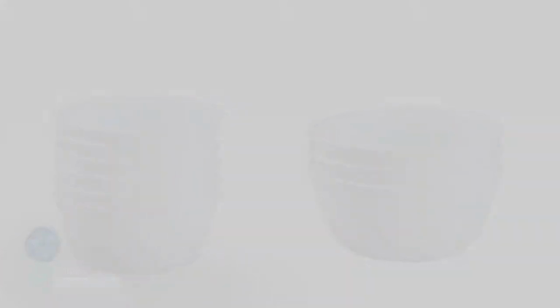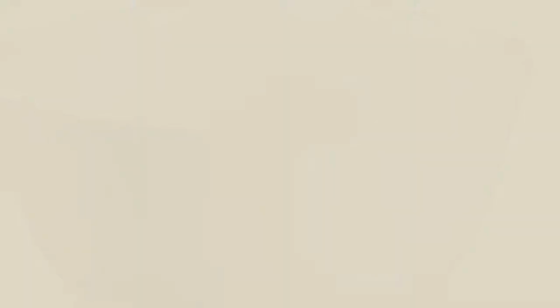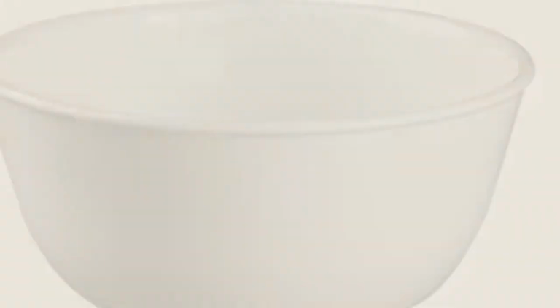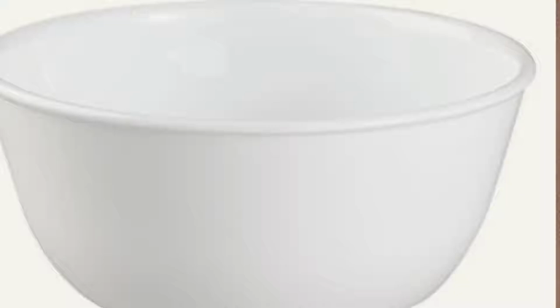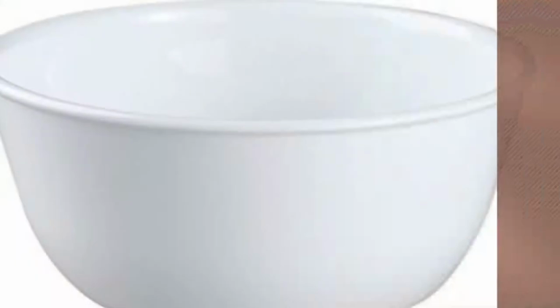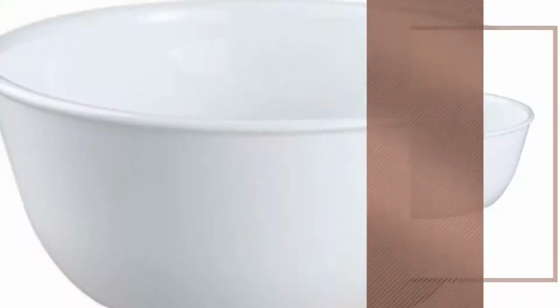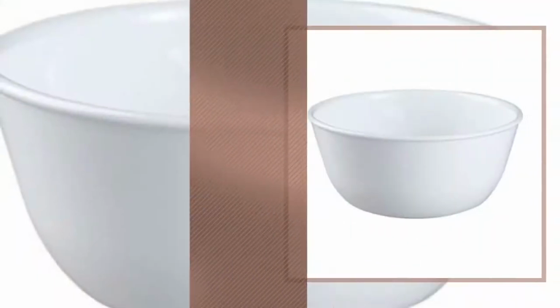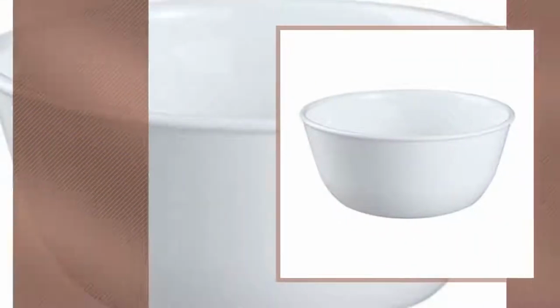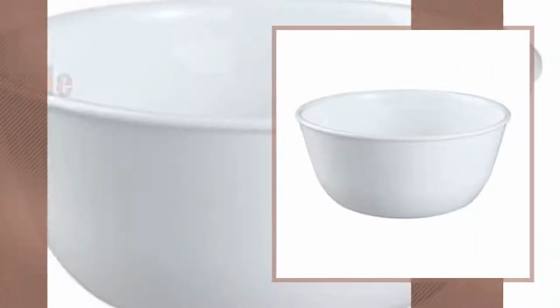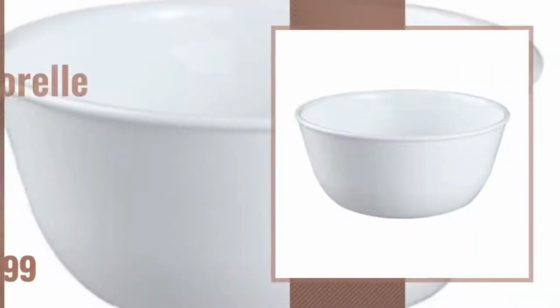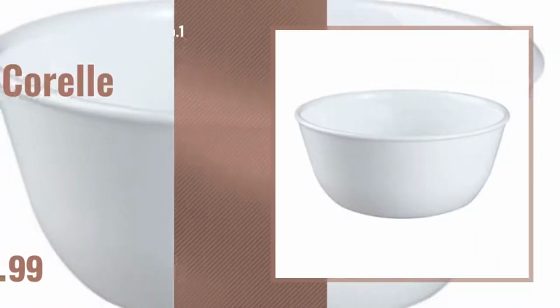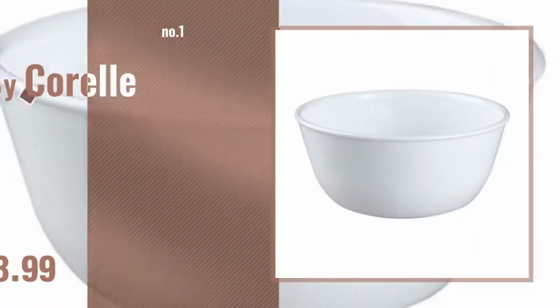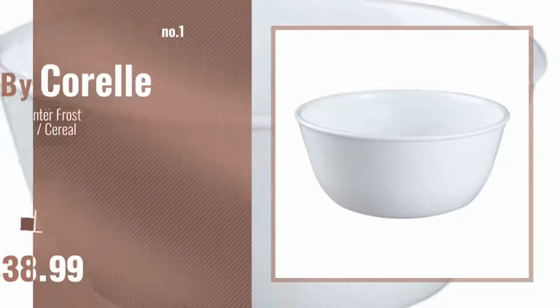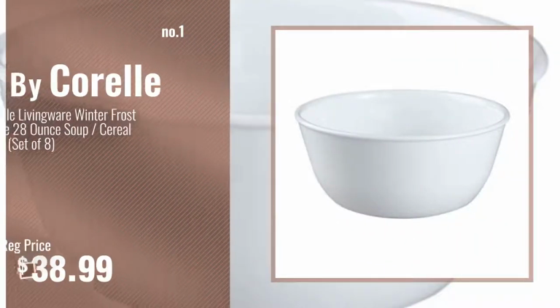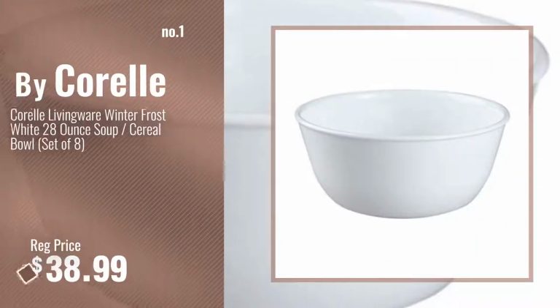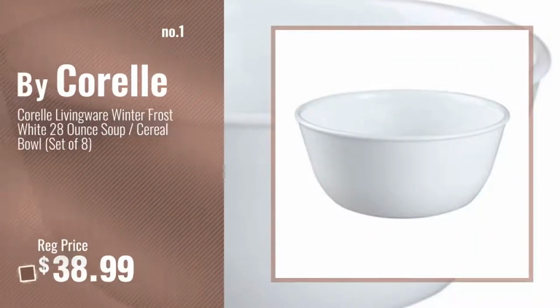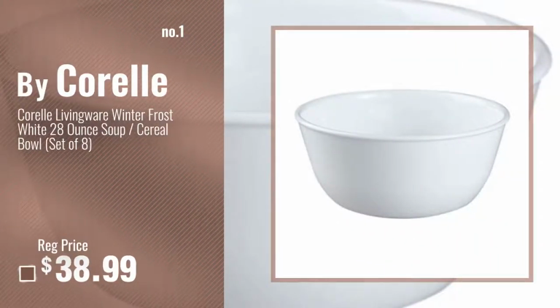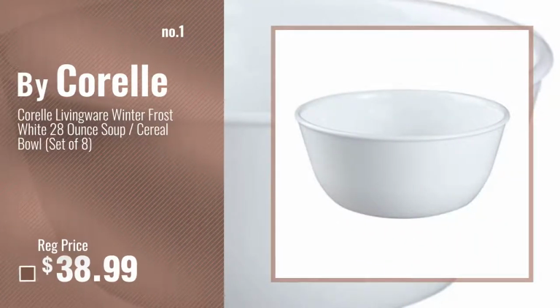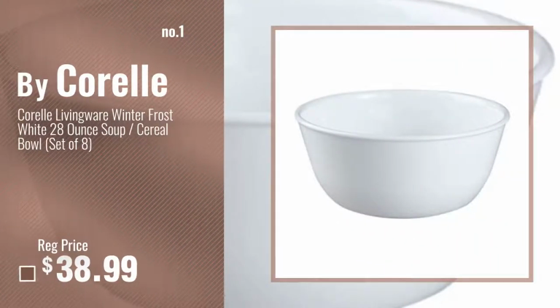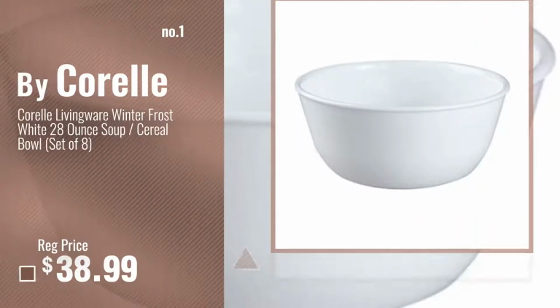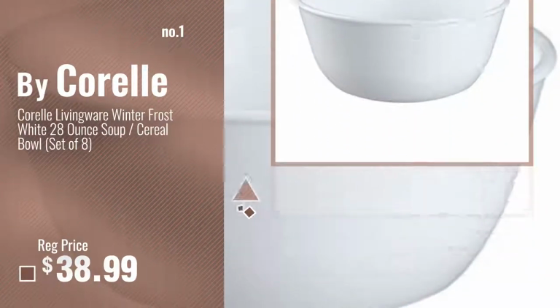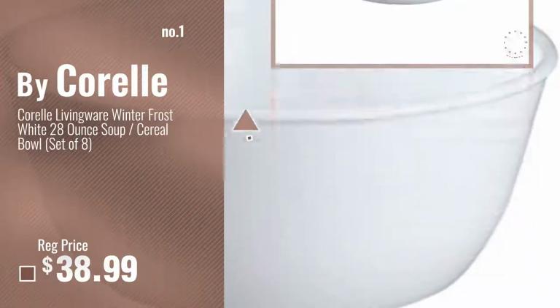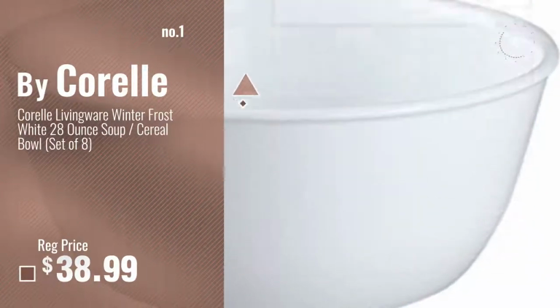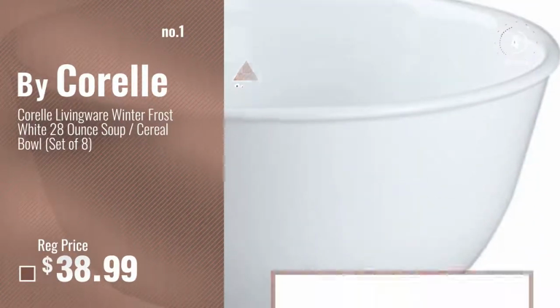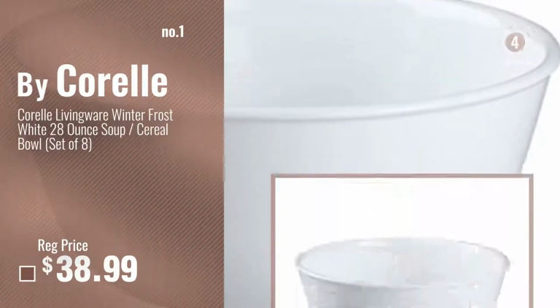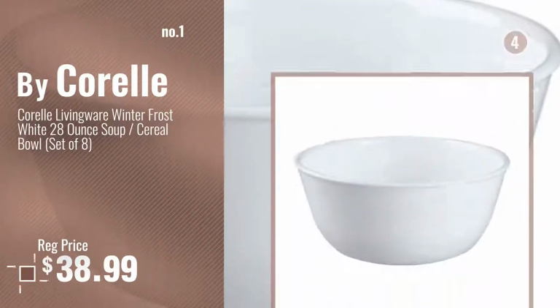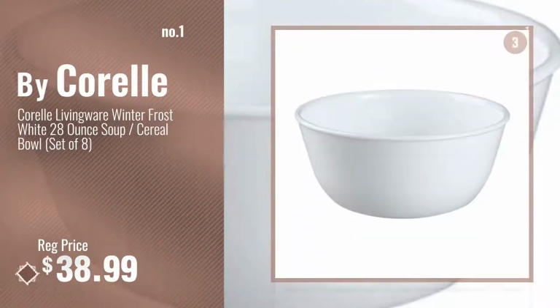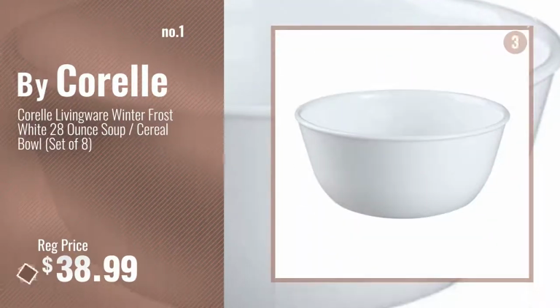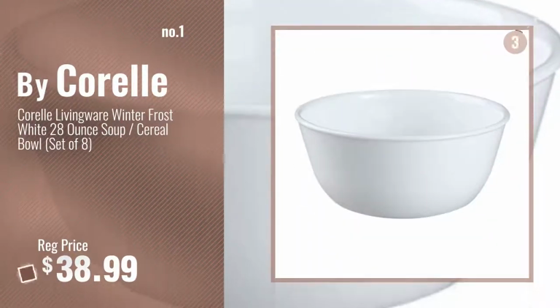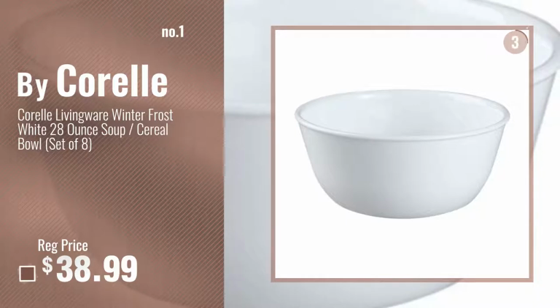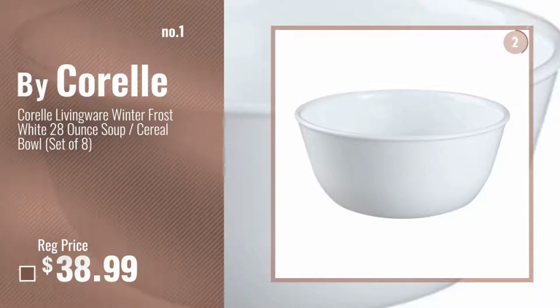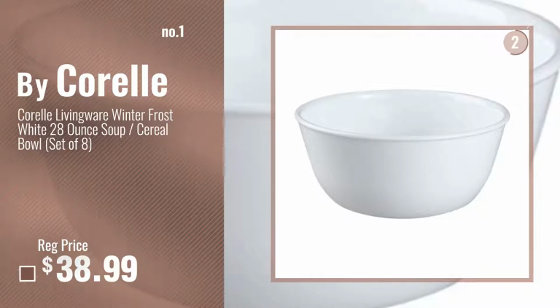Number 1, most popular, by Corelle. Watch this video, choose your favorite.